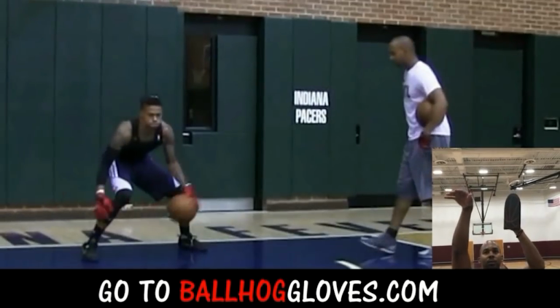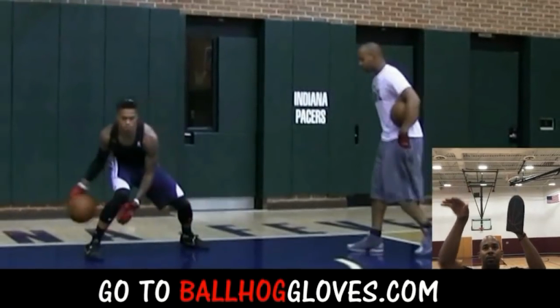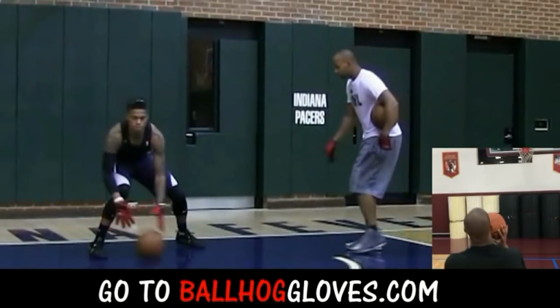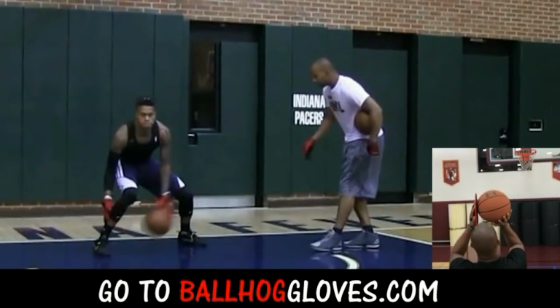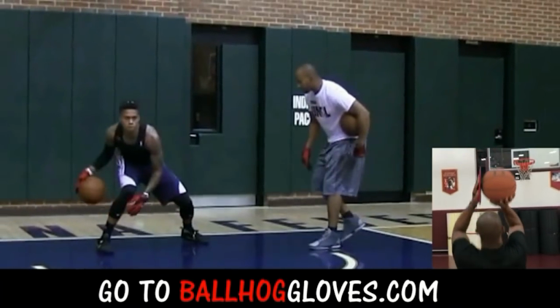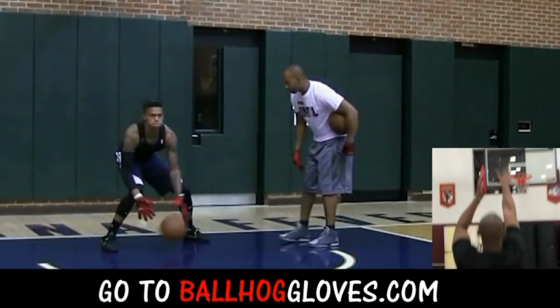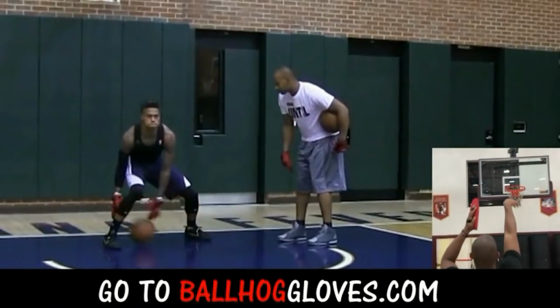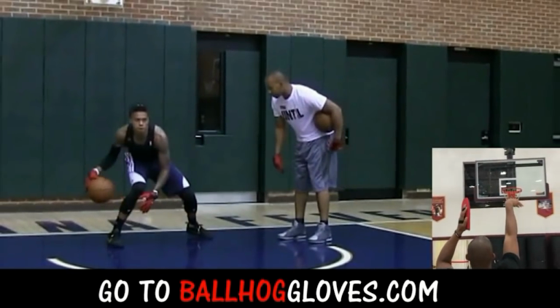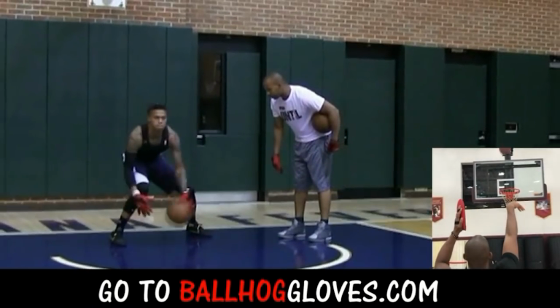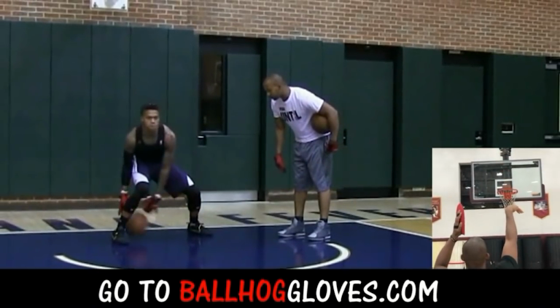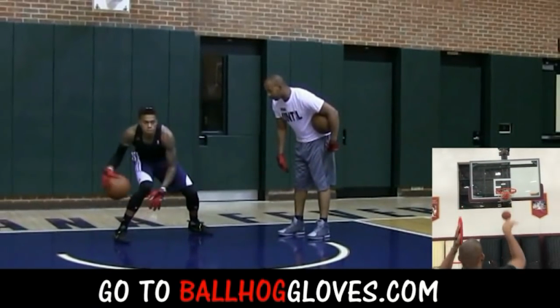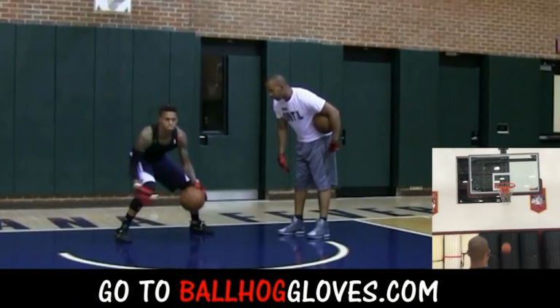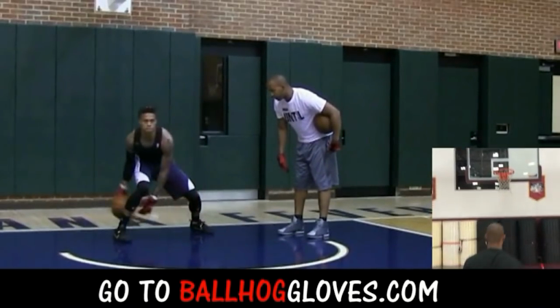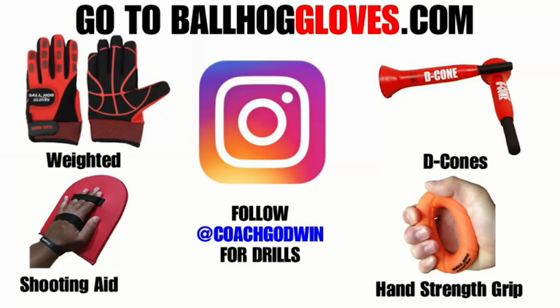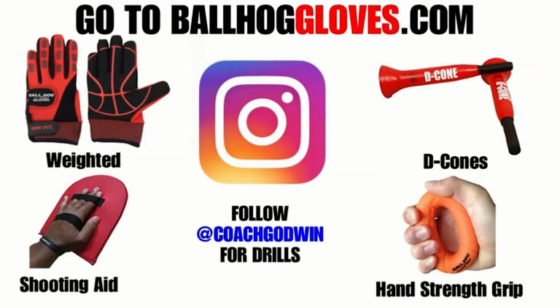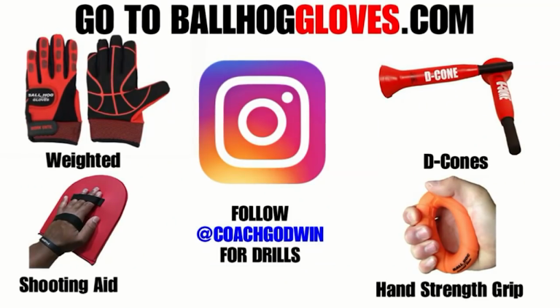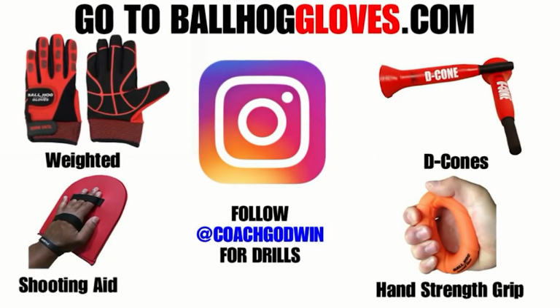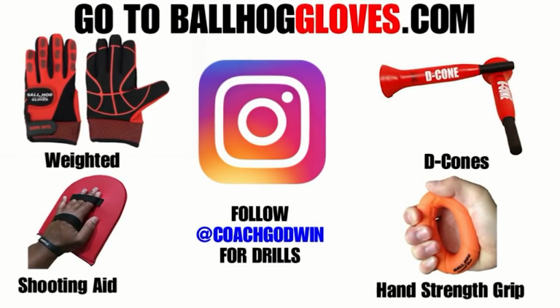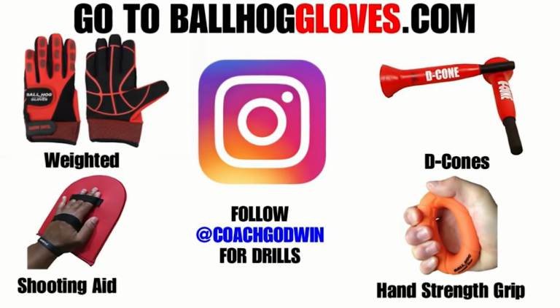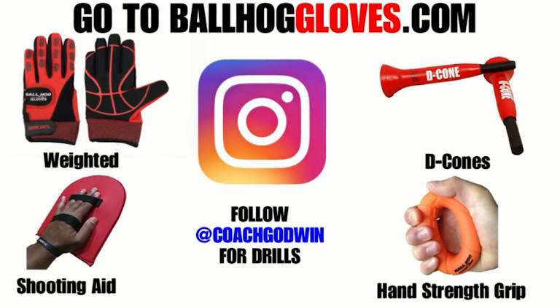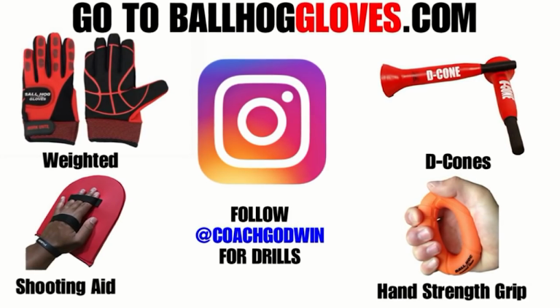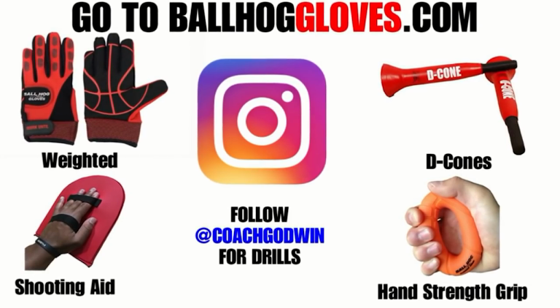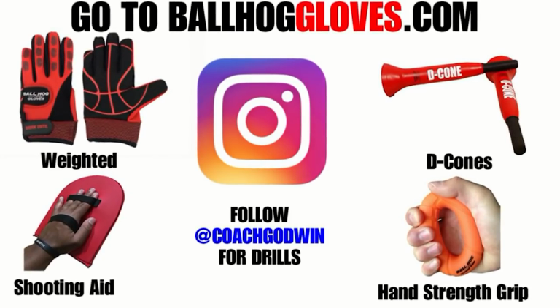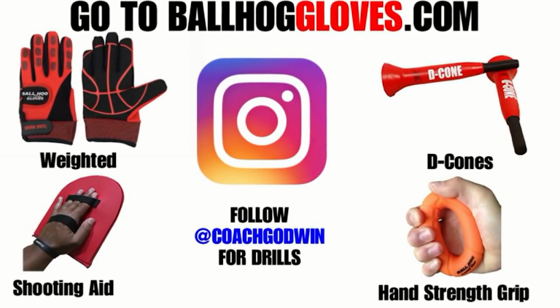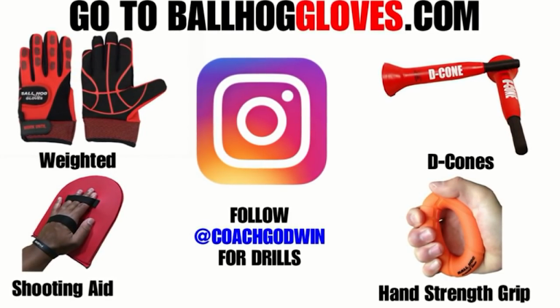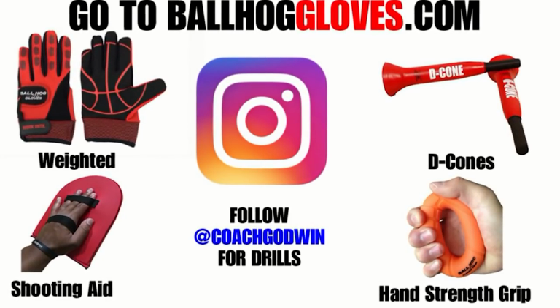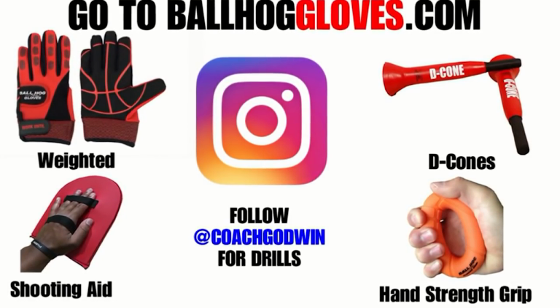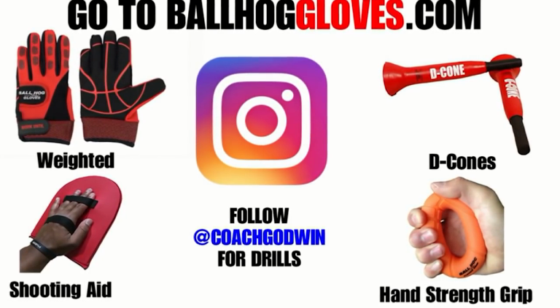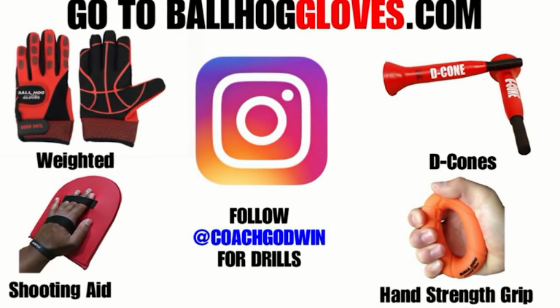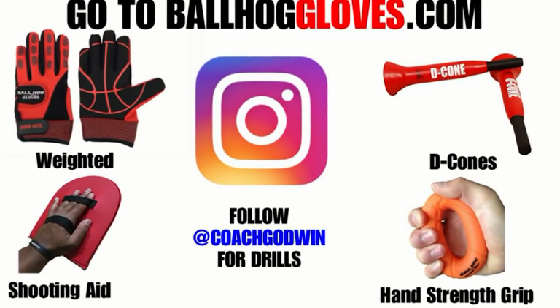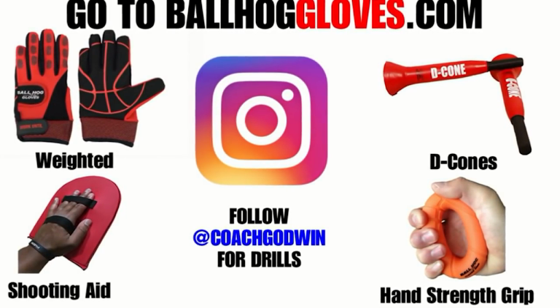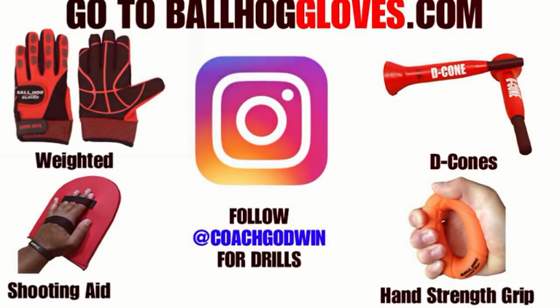Same thing with this. It's the most realistic way to get into a game. For basketball drills, follow Coach Godwin on Instagram and go to ballhogloves.com.